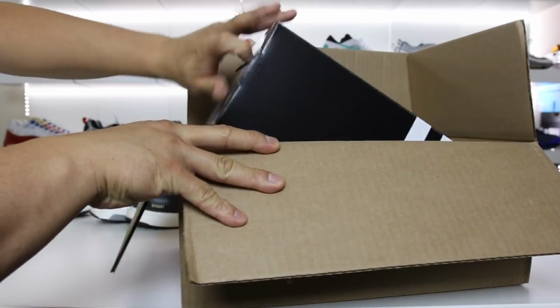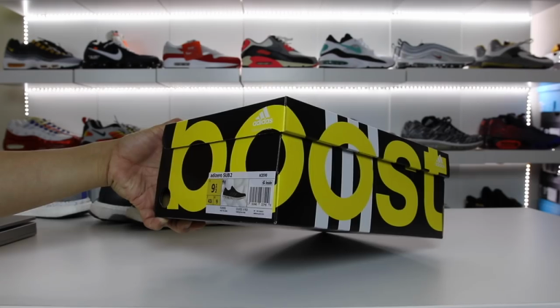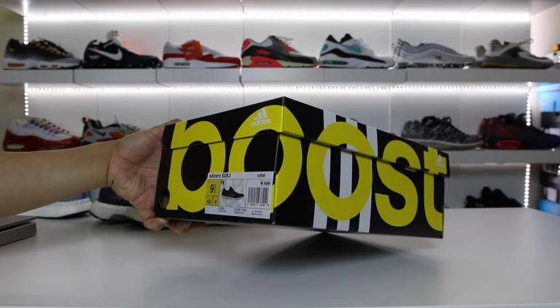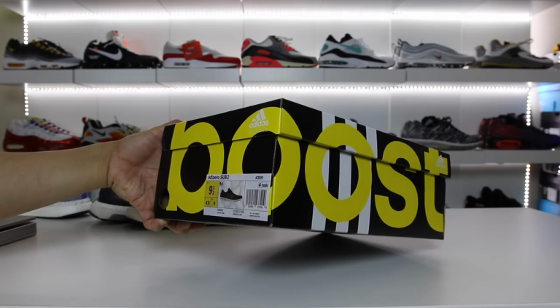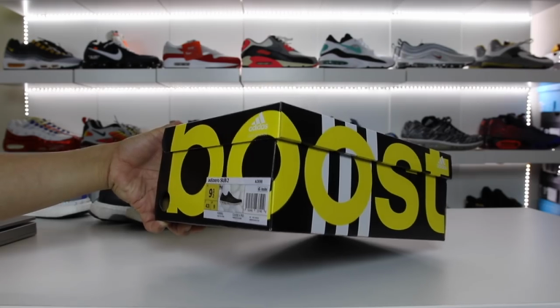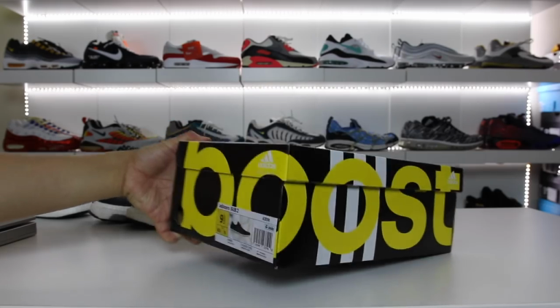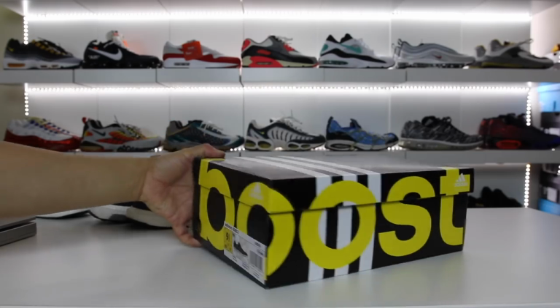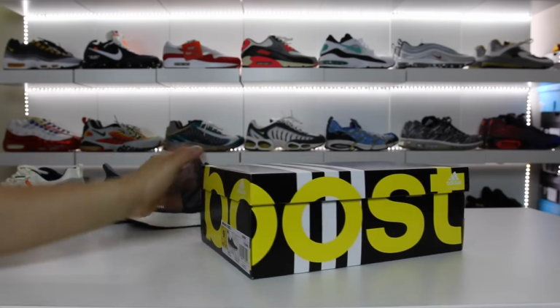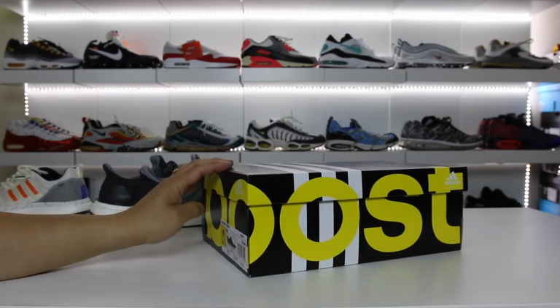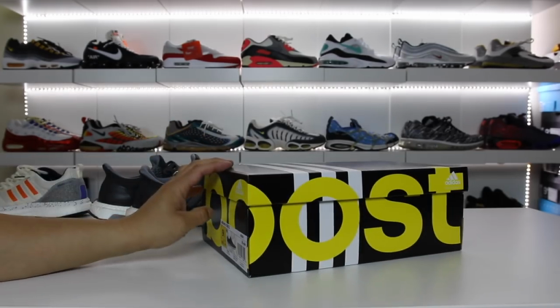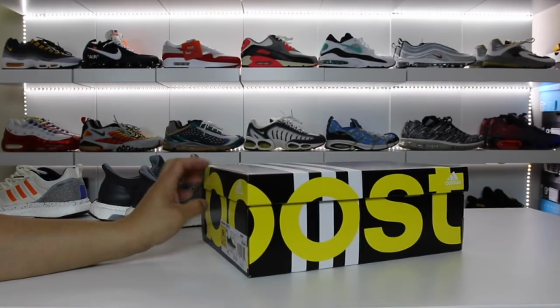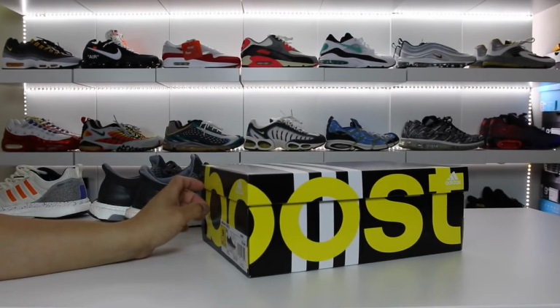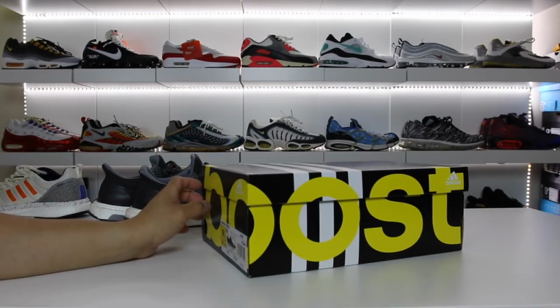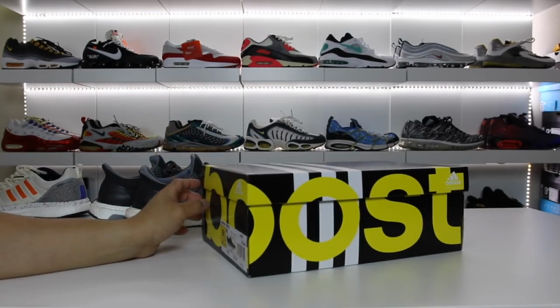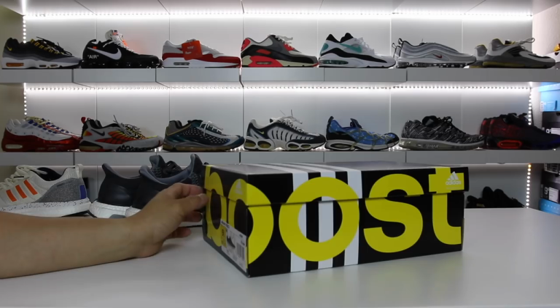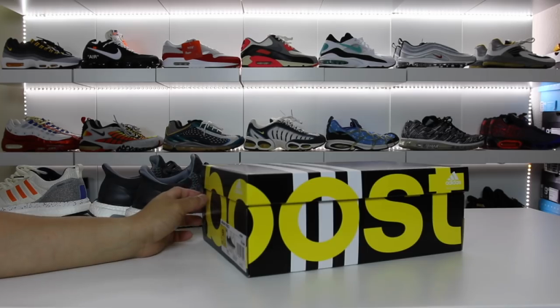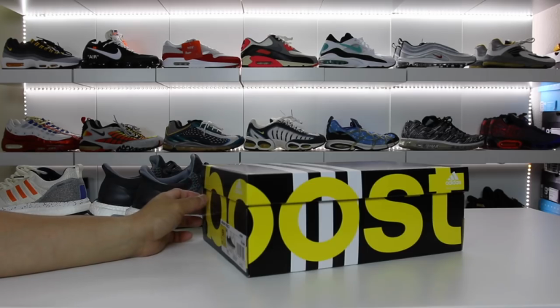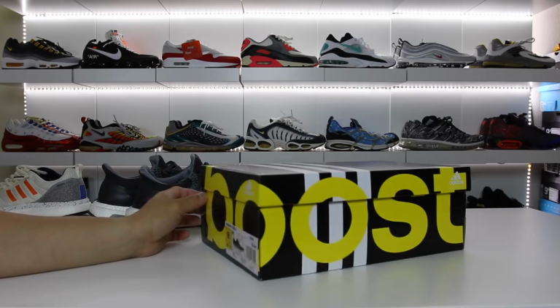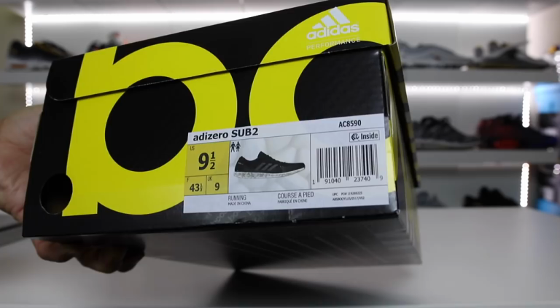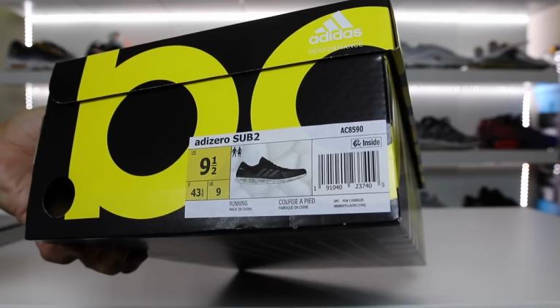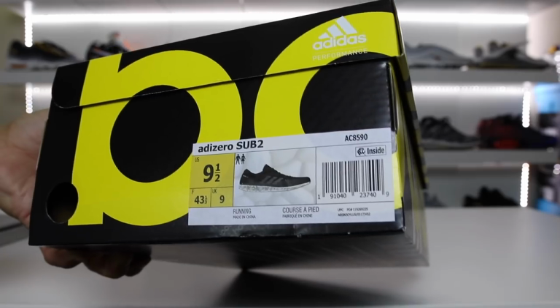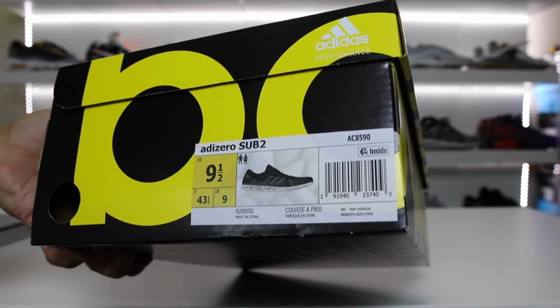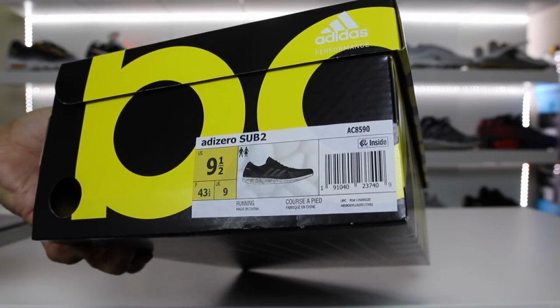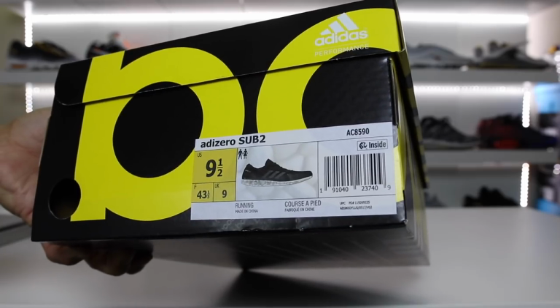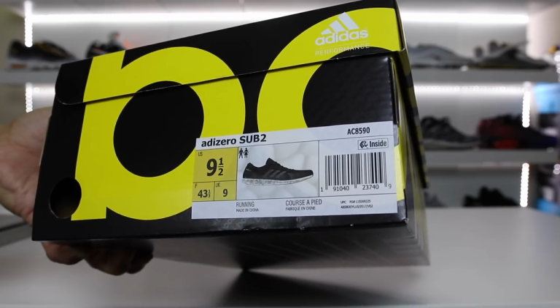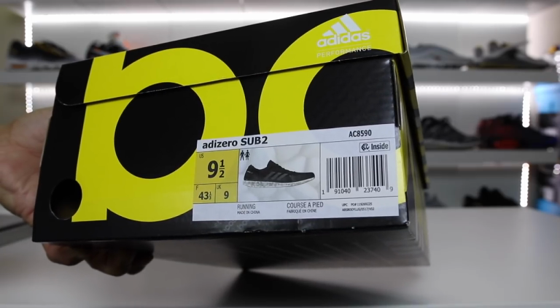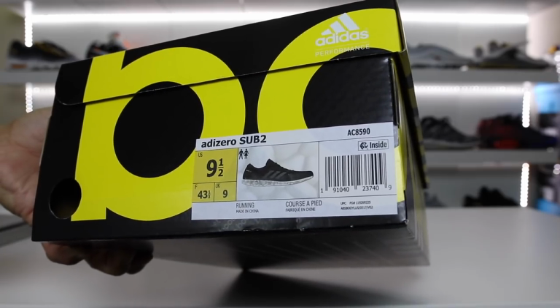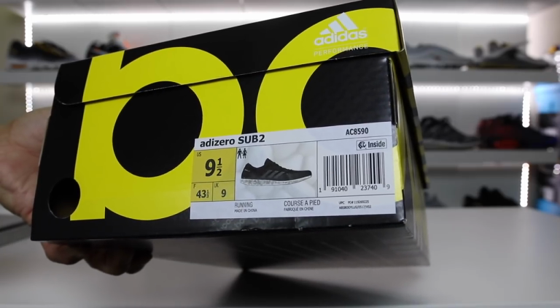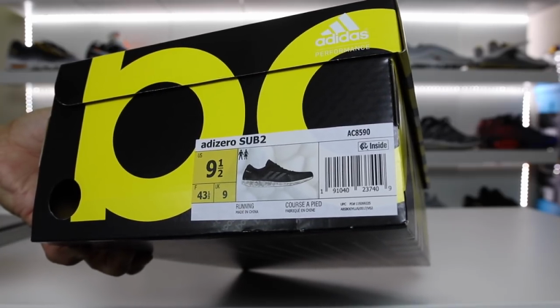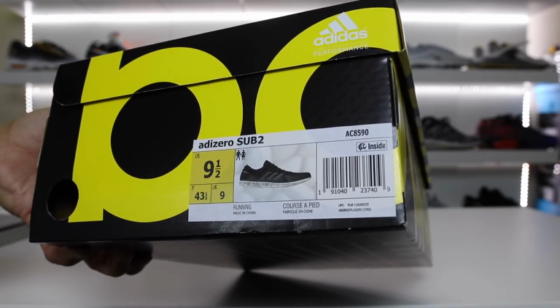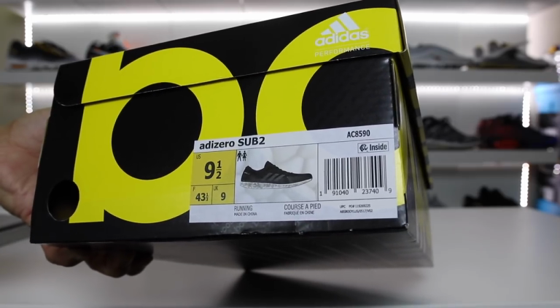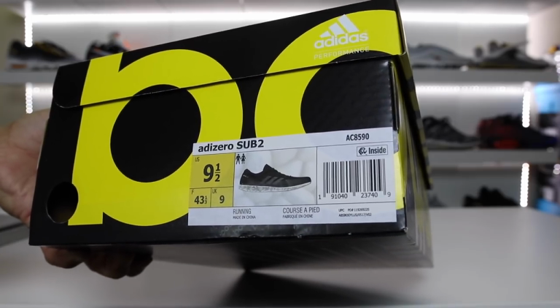So here is the box. This is the latest and greatest in the Boost technology and this pair of shoes is known as the Adizero Sub 2.